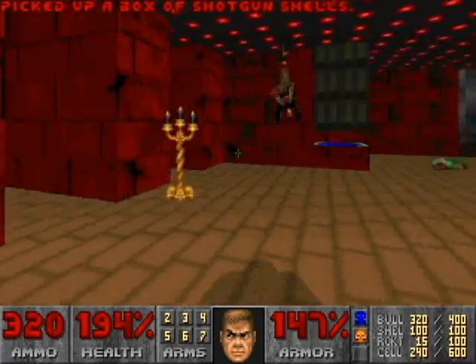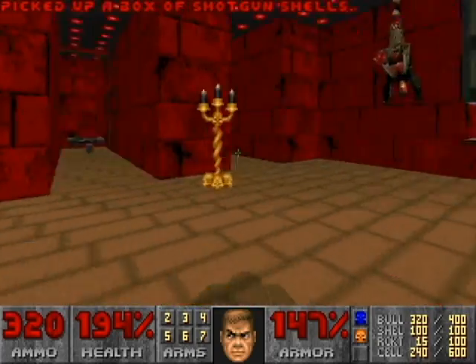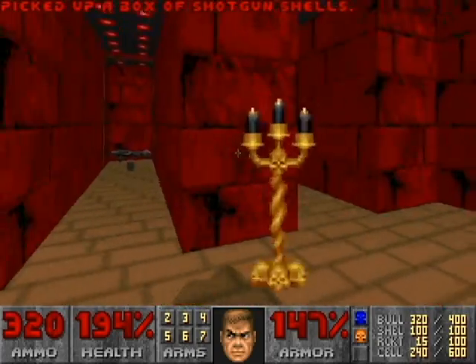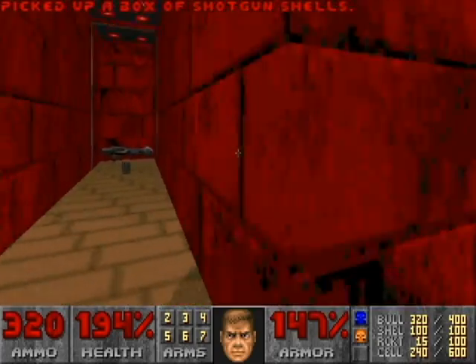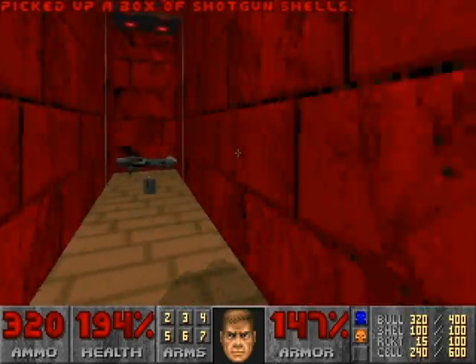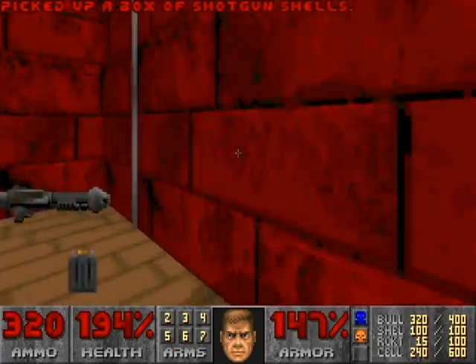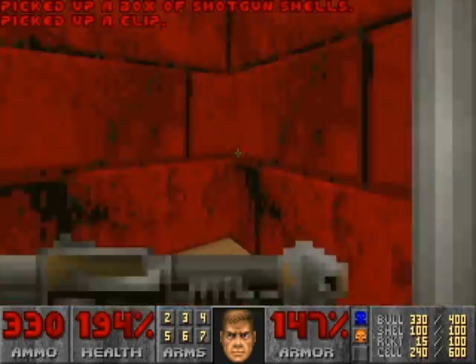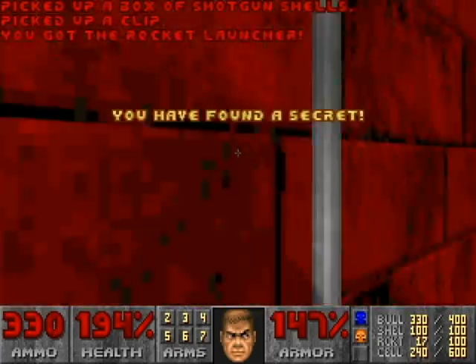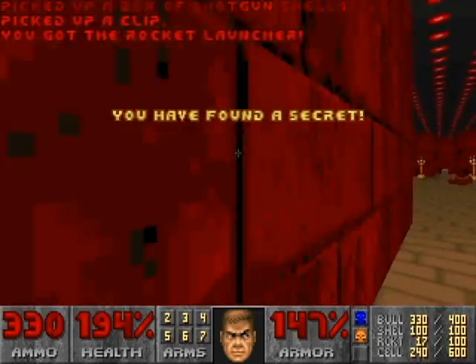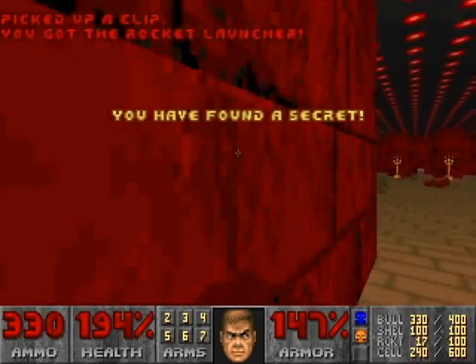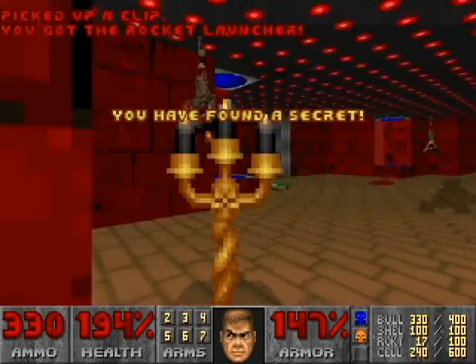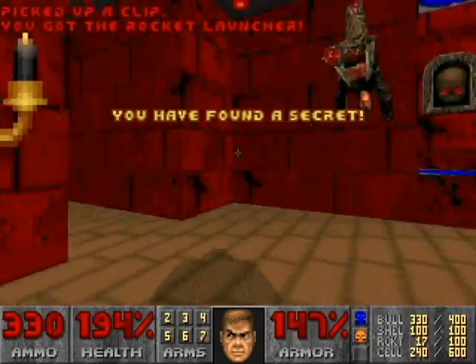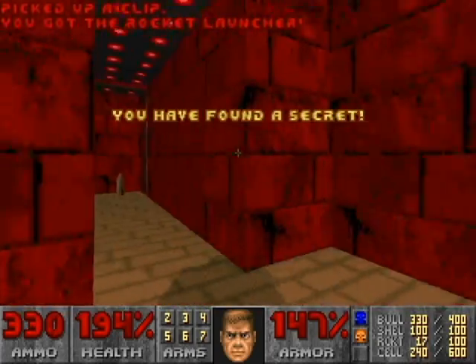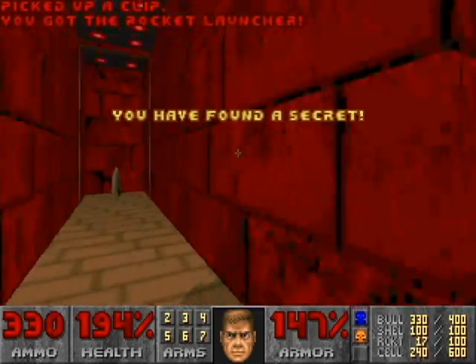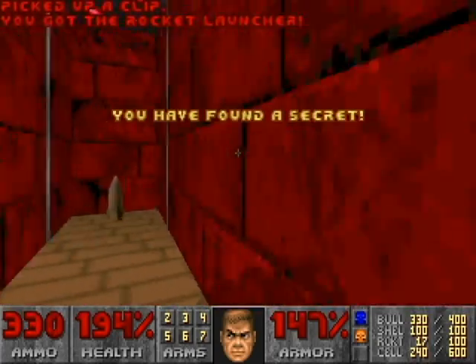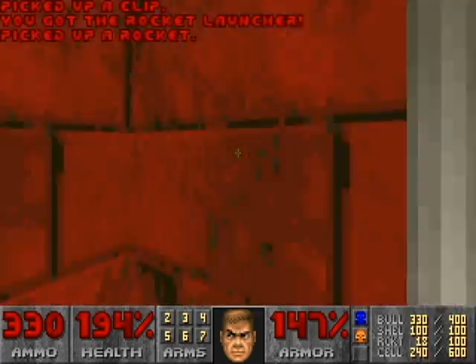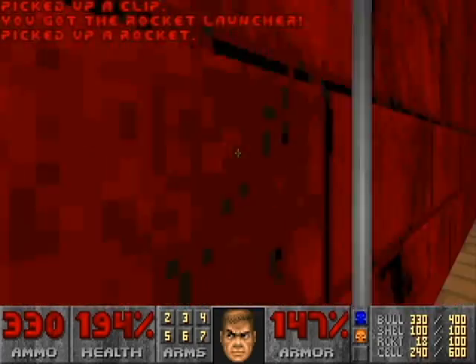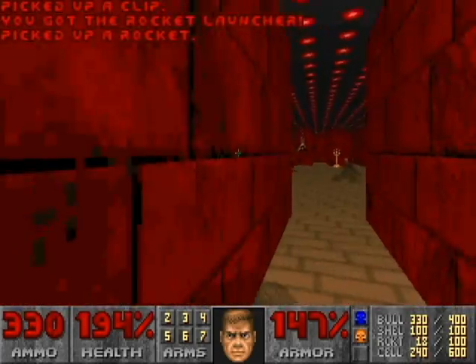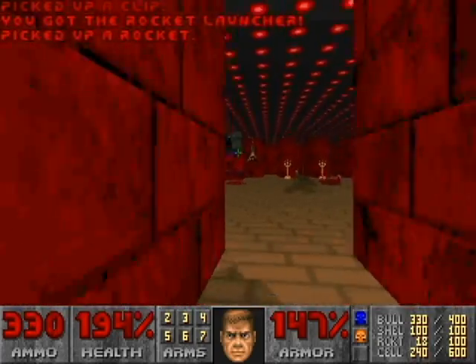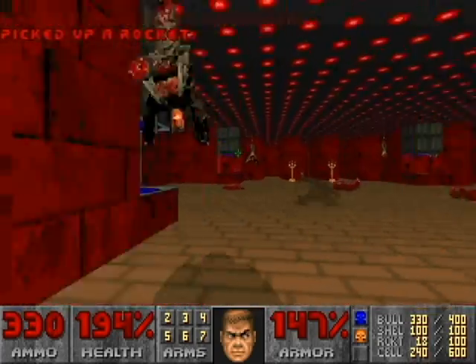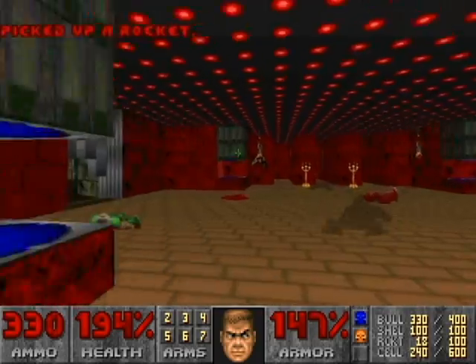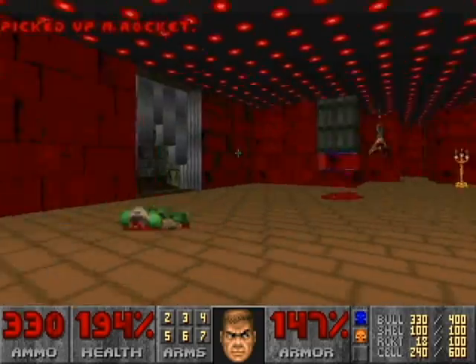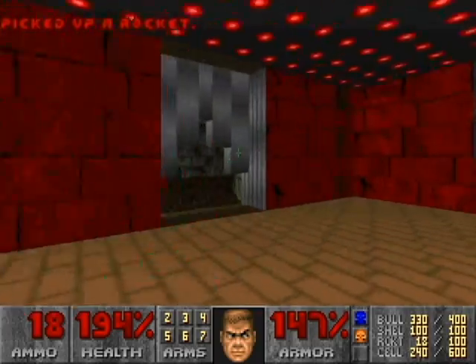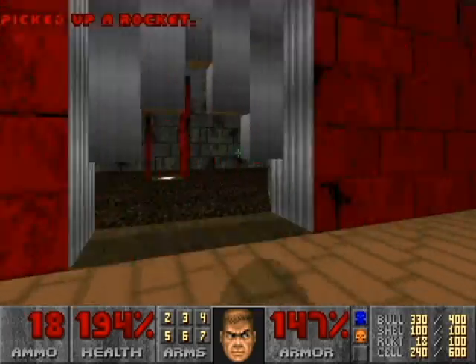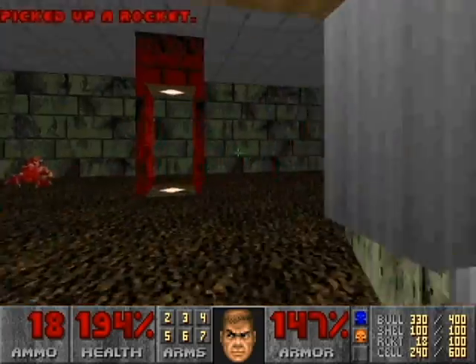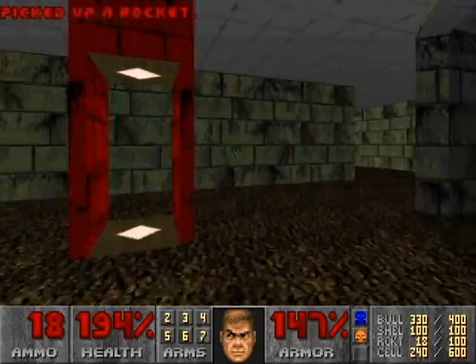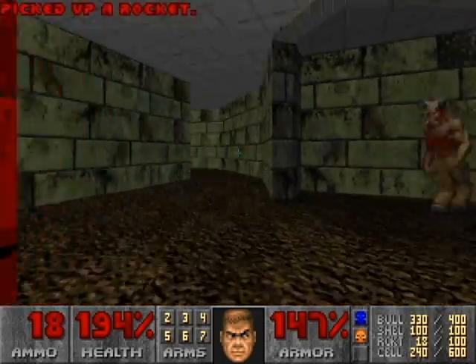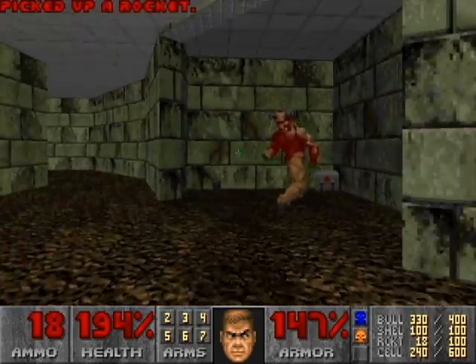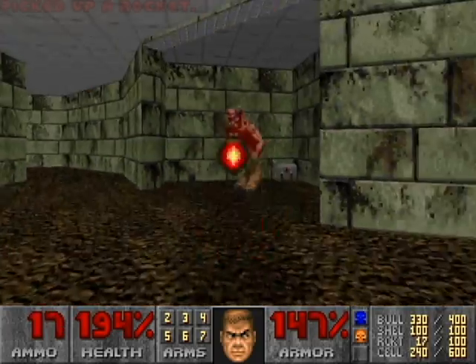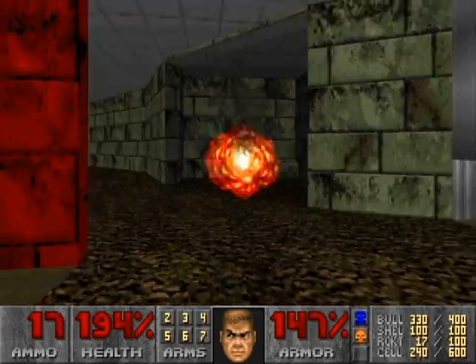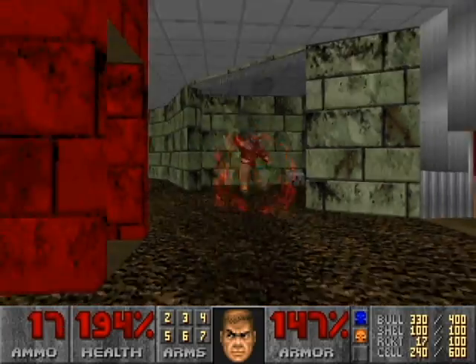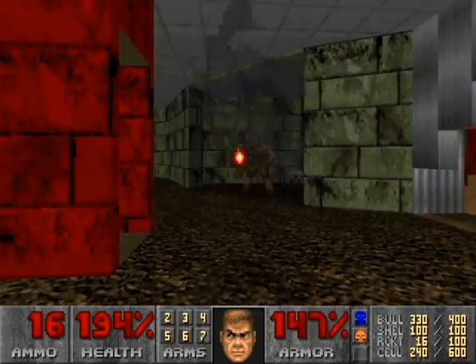One of the switches opens up all these little alcoves here. Oddly enough, though, the only one with the rocket launcher in it is the secret.